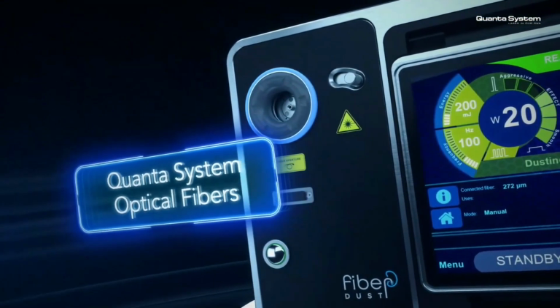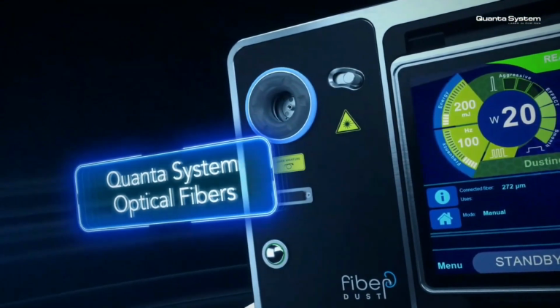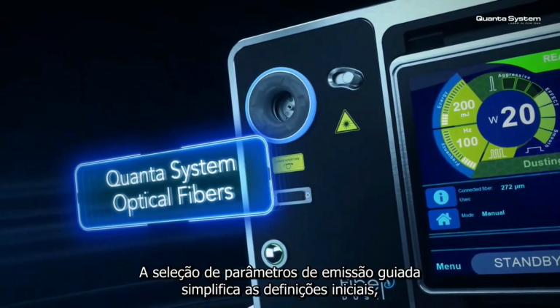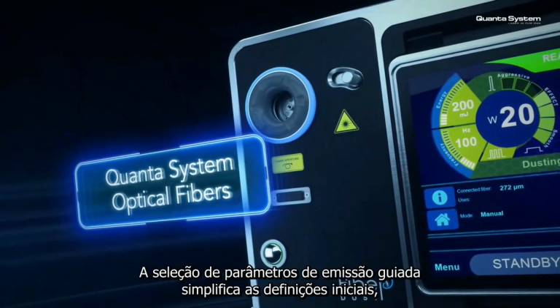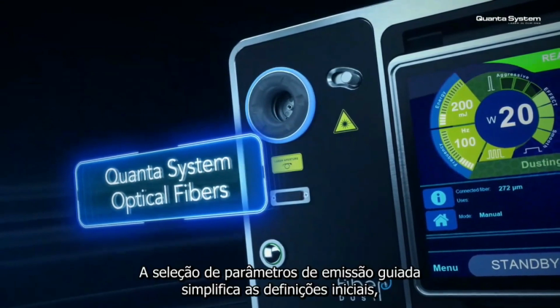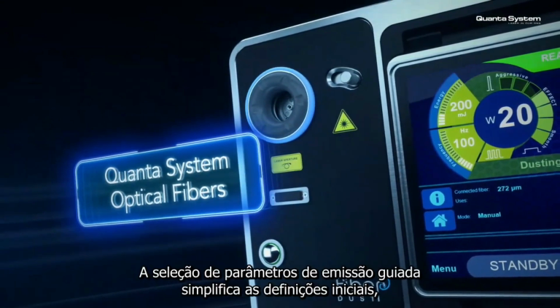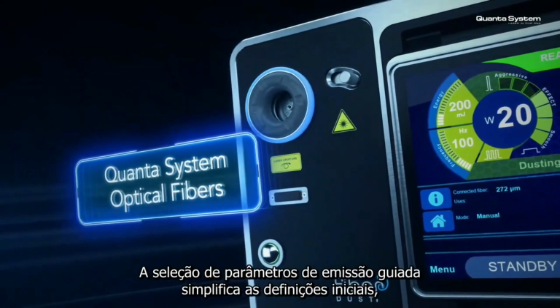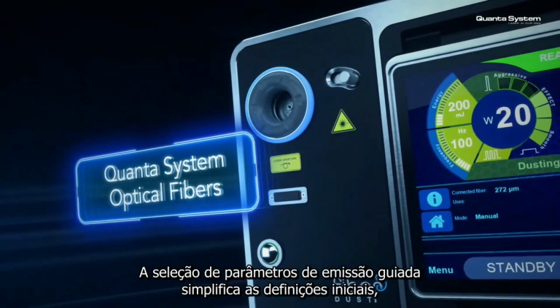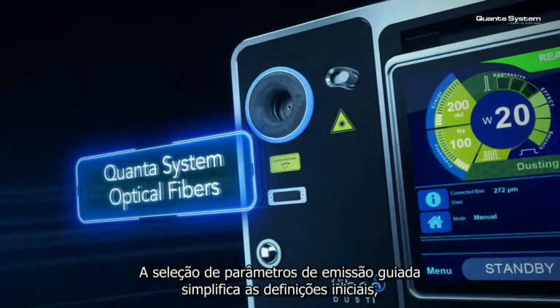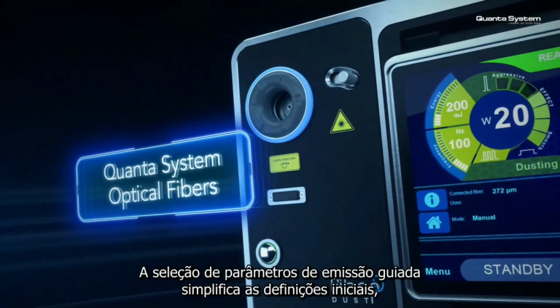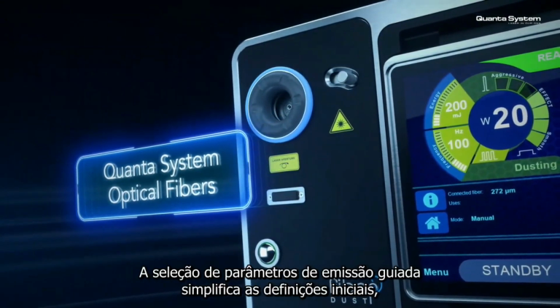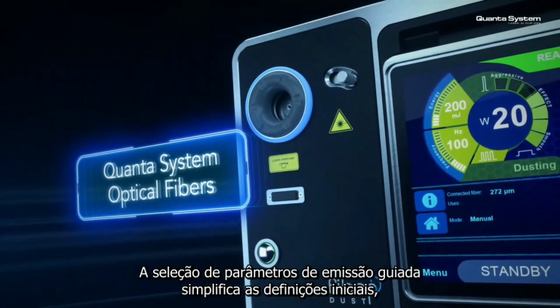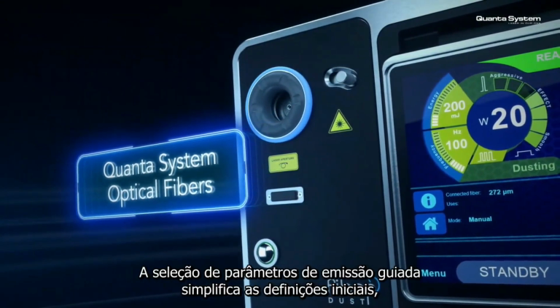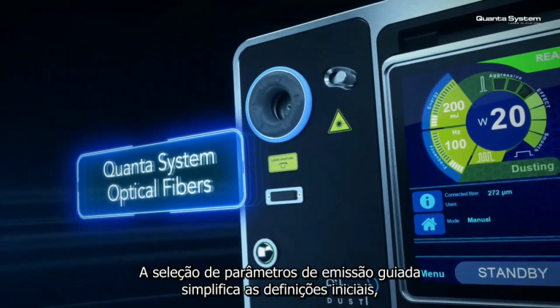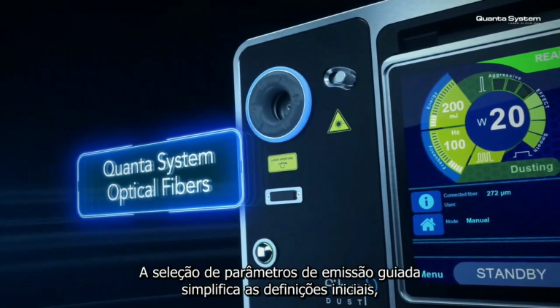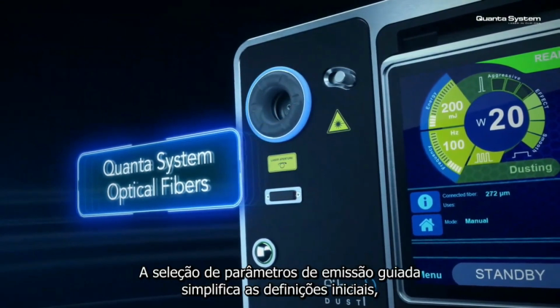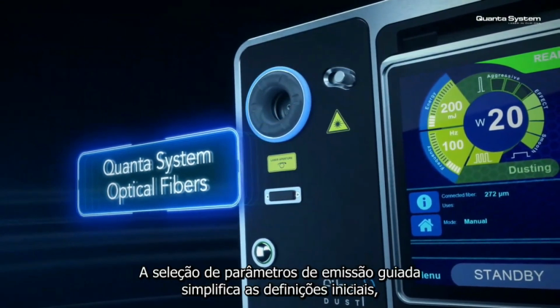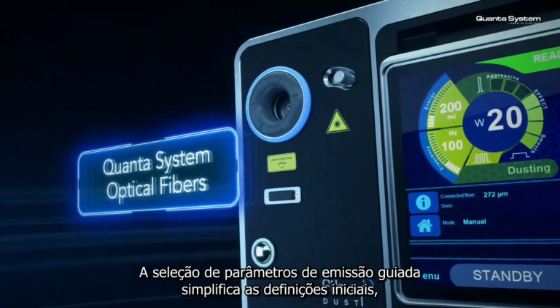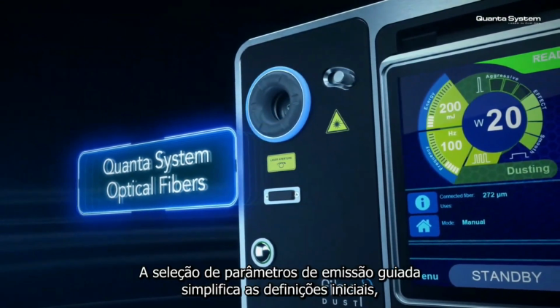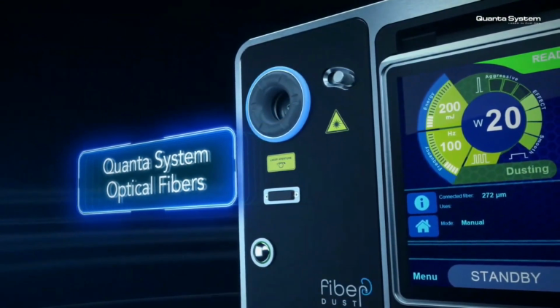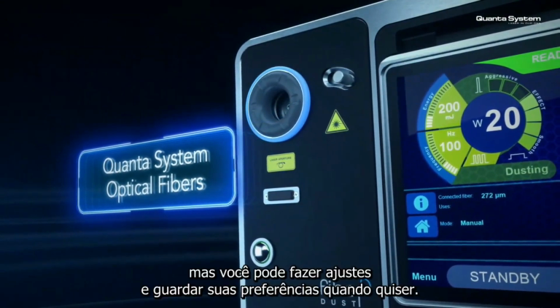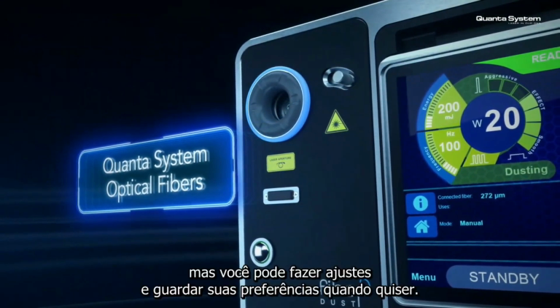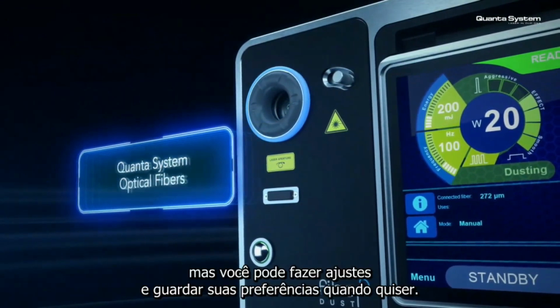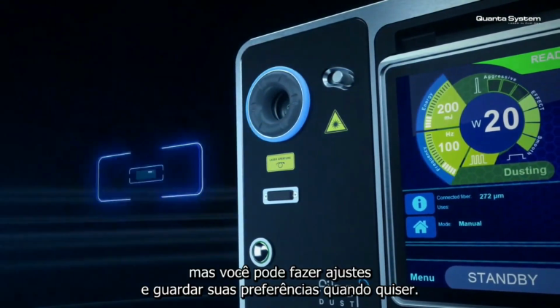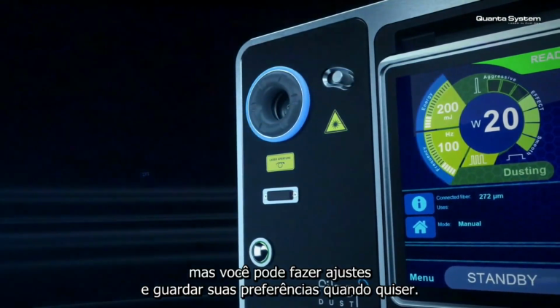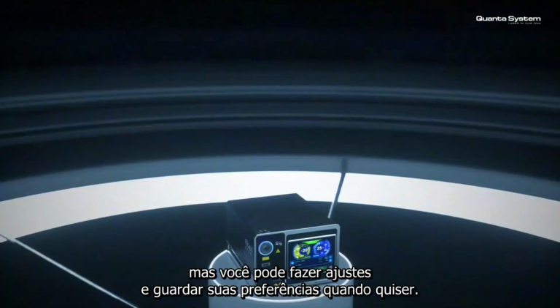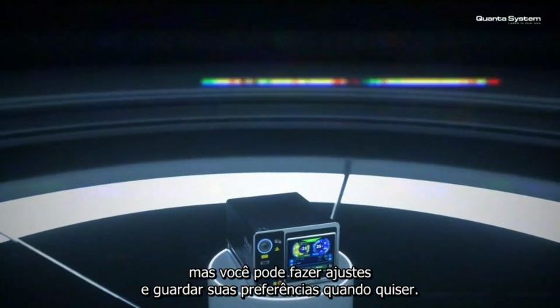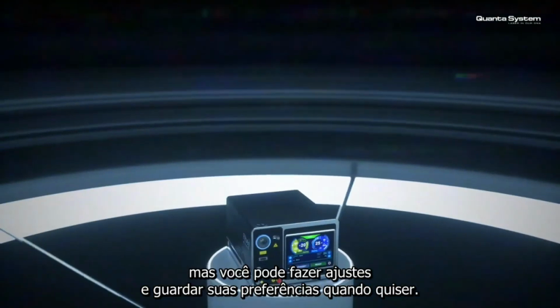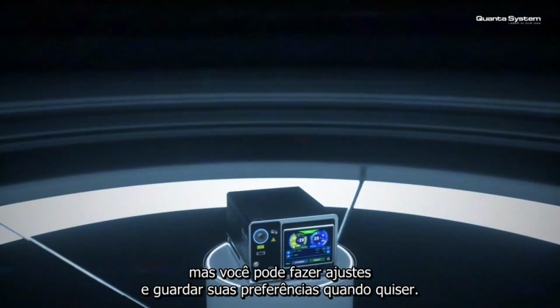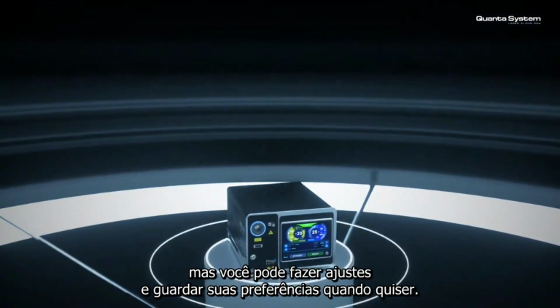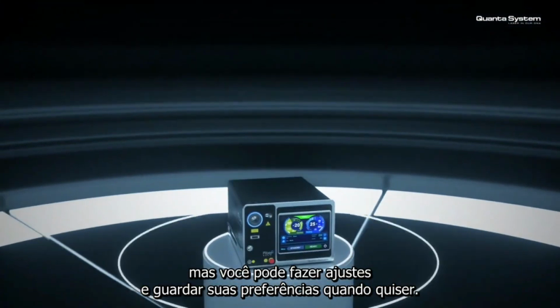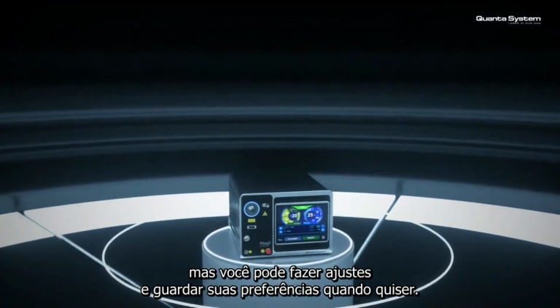The guided selection of emission parameters simplifies your starting settings, but you can make adjustments and save your preferences anytime.